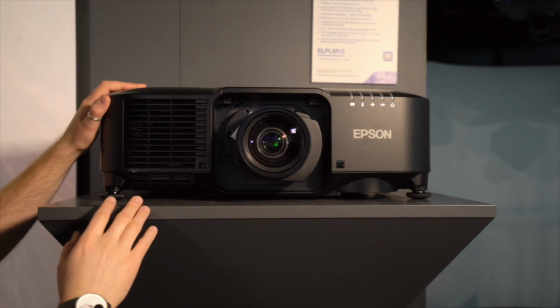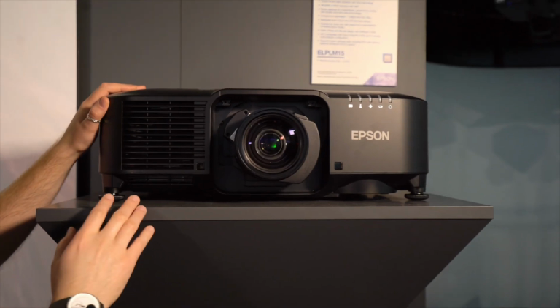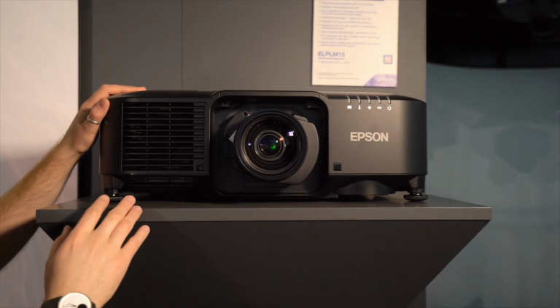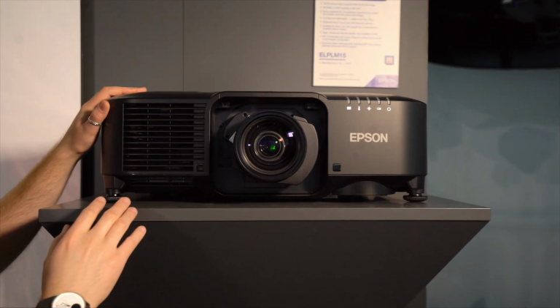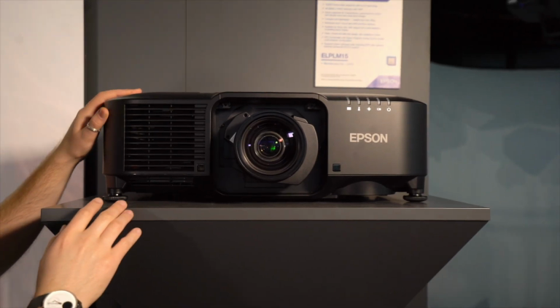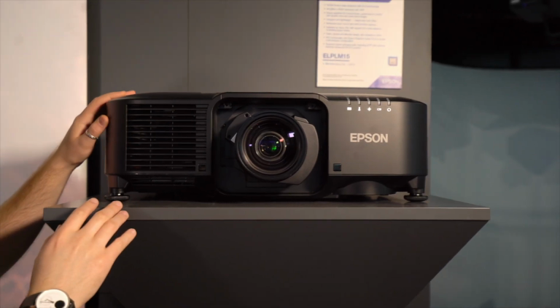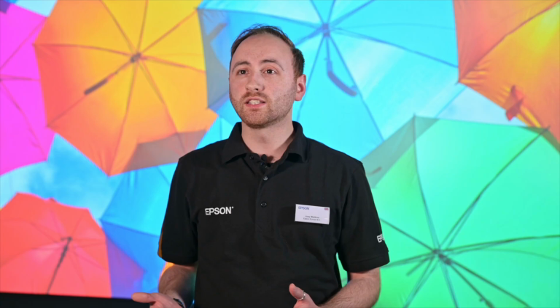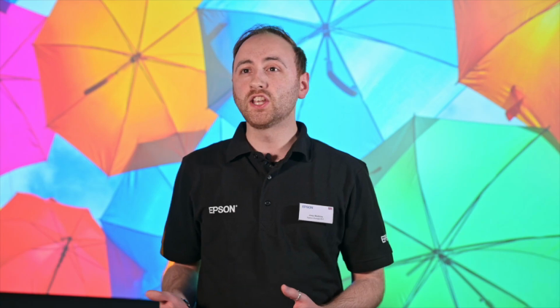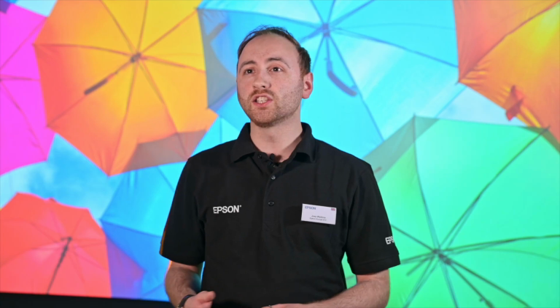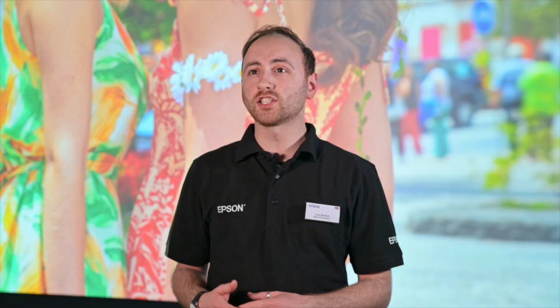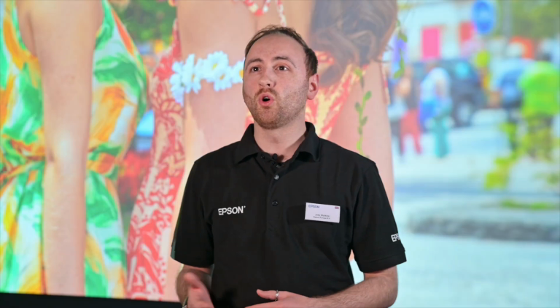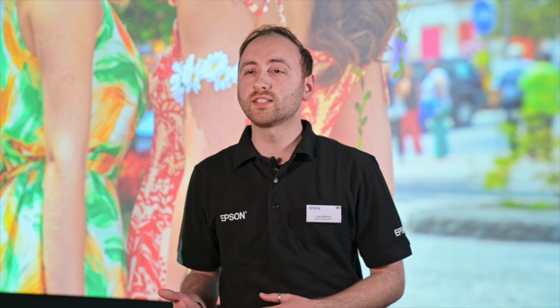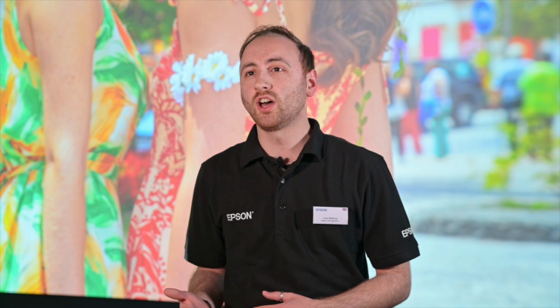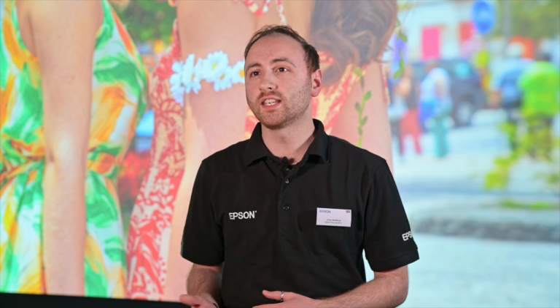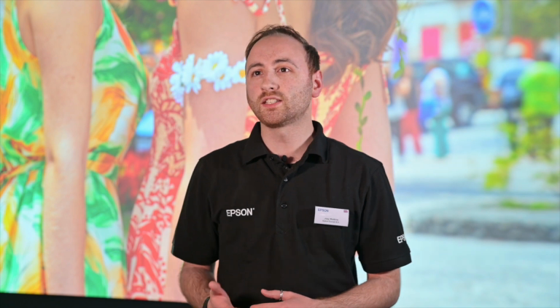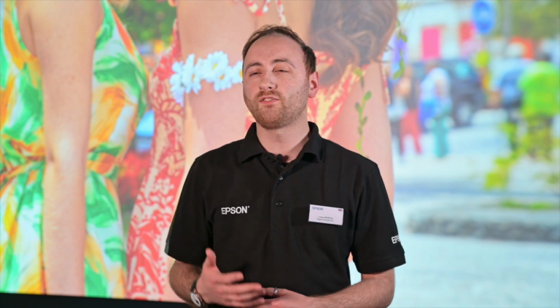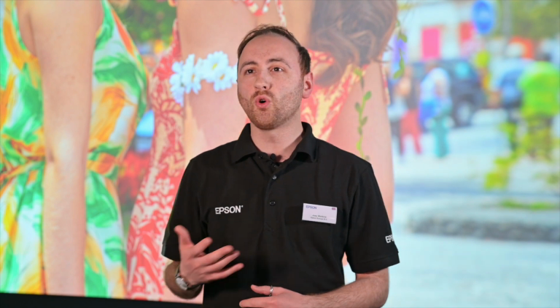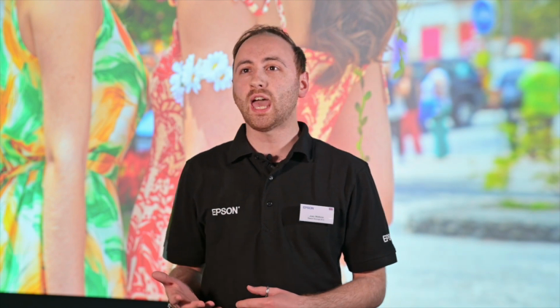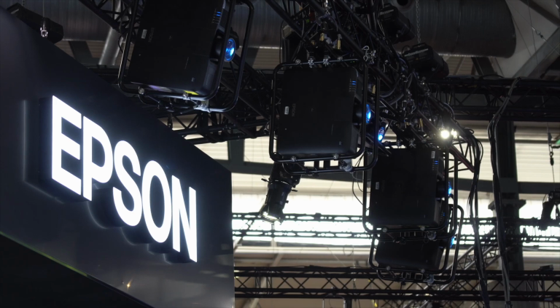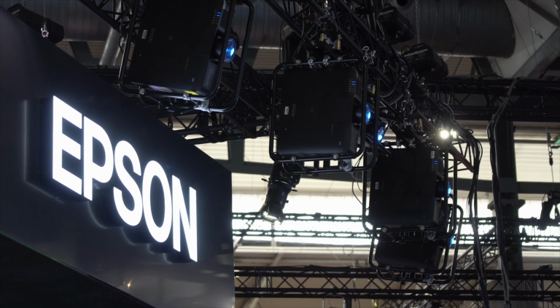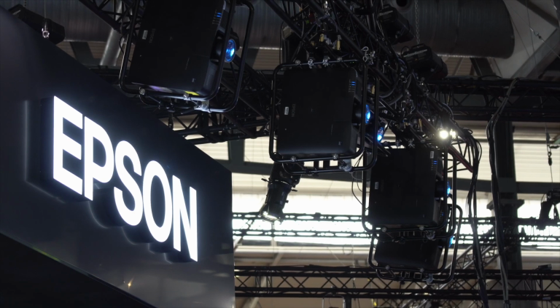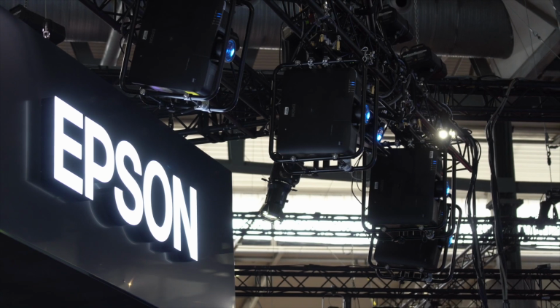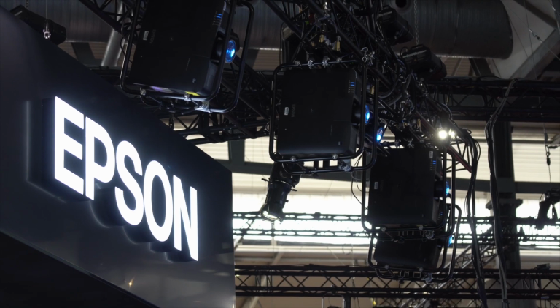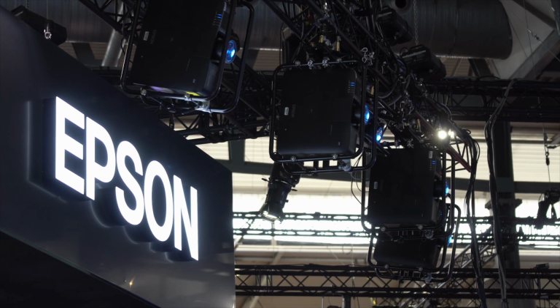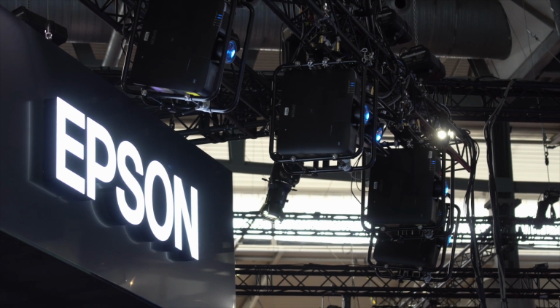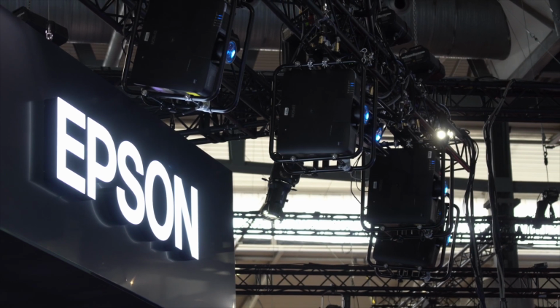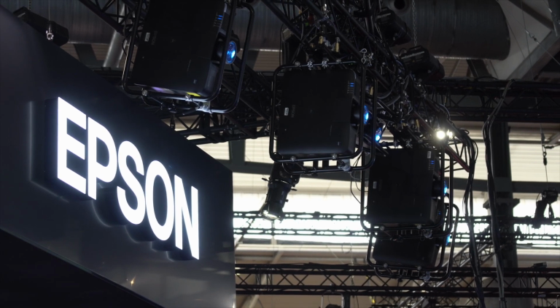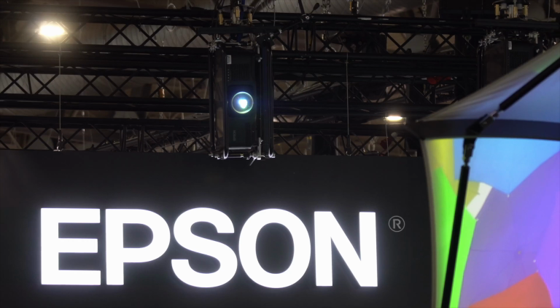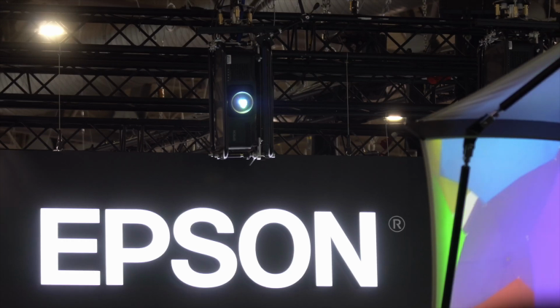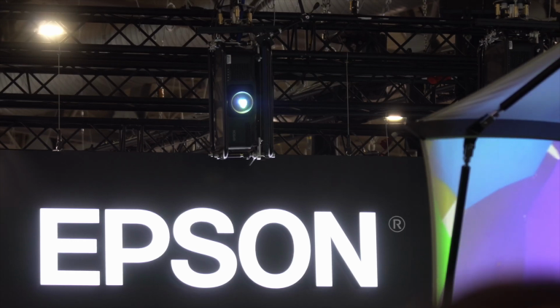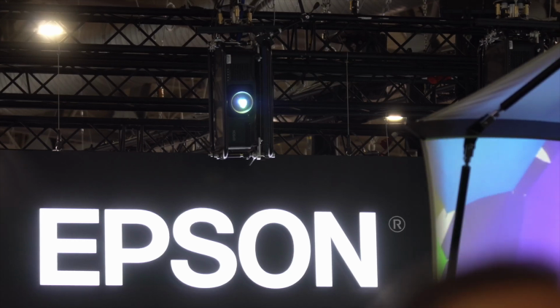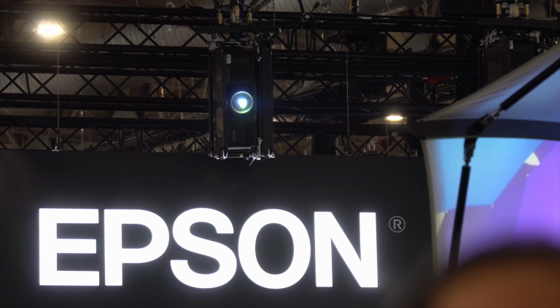This product series features the smallest and lightest 4K, 10,000 and 20,000 lumens projectors in the world.